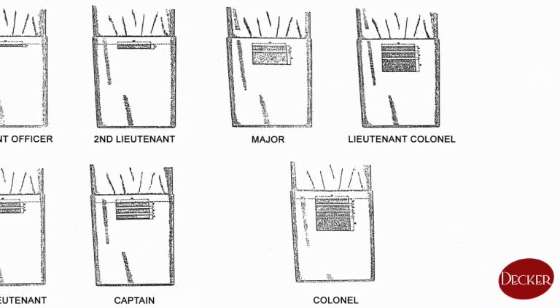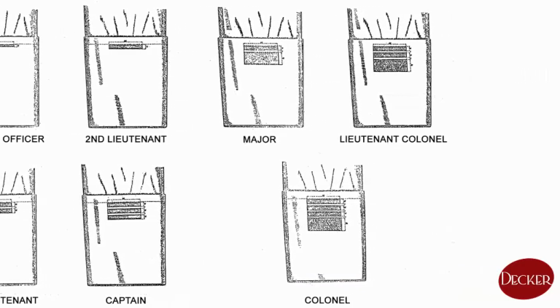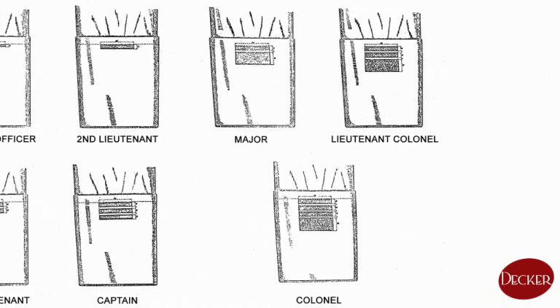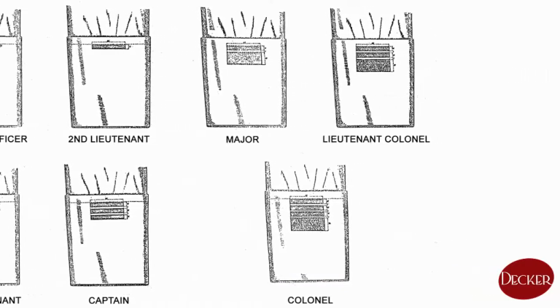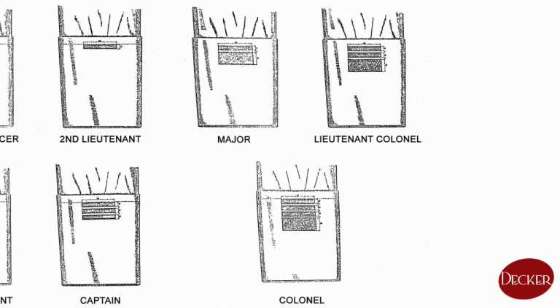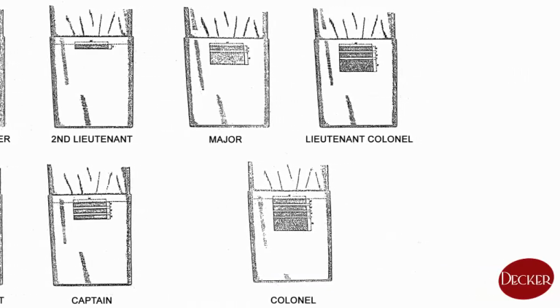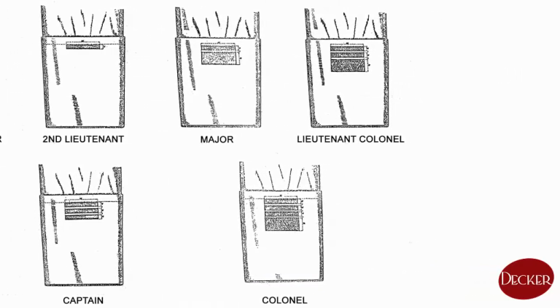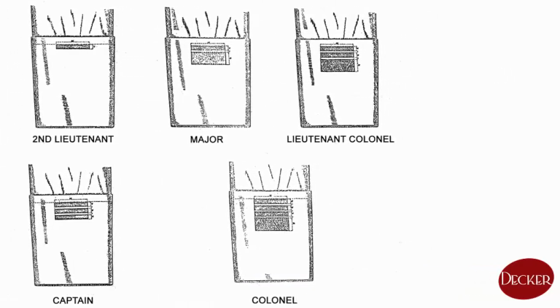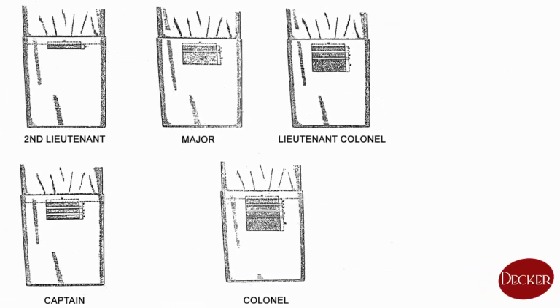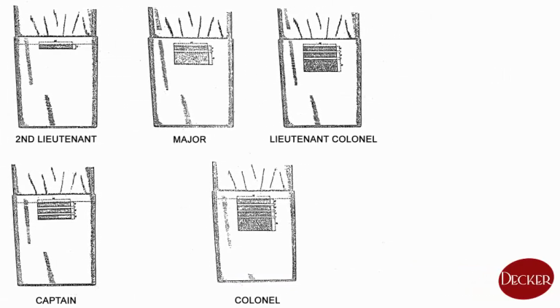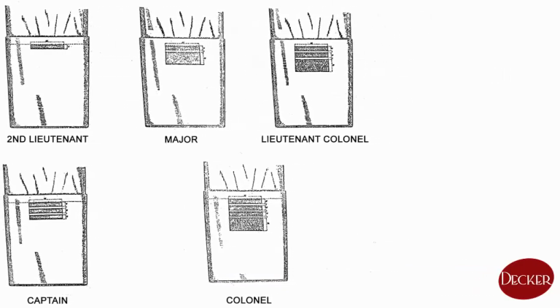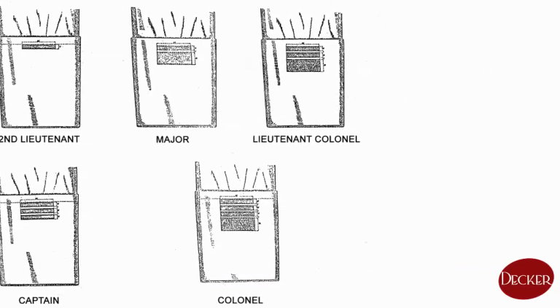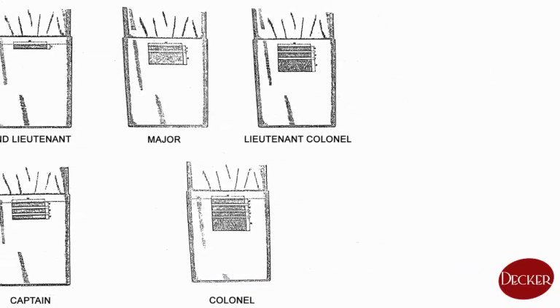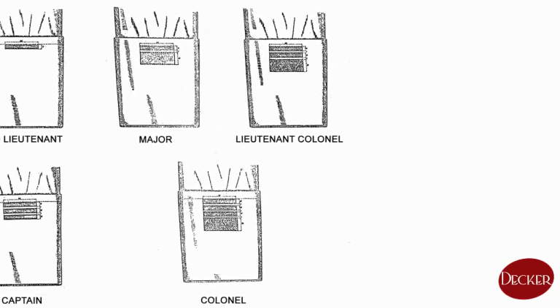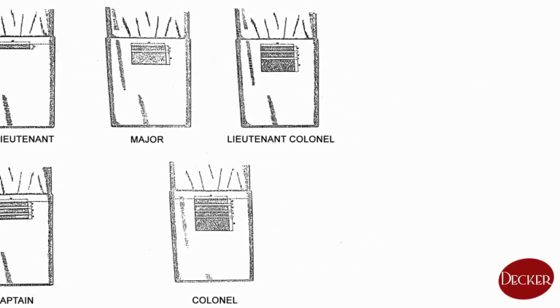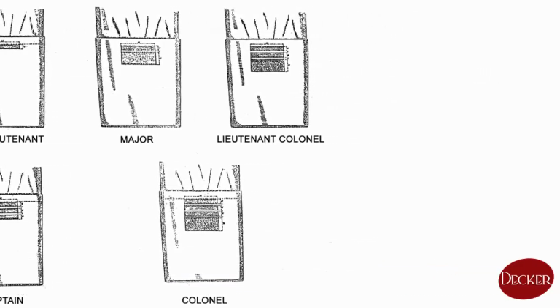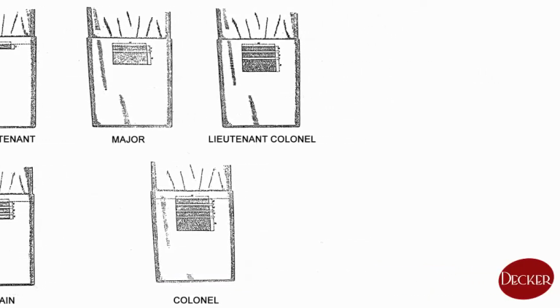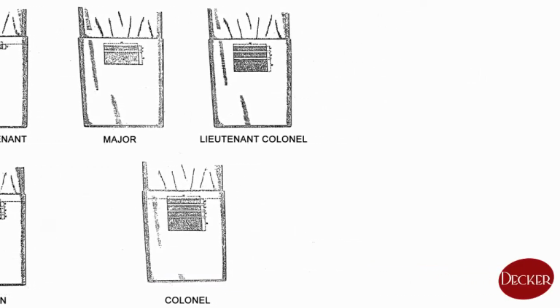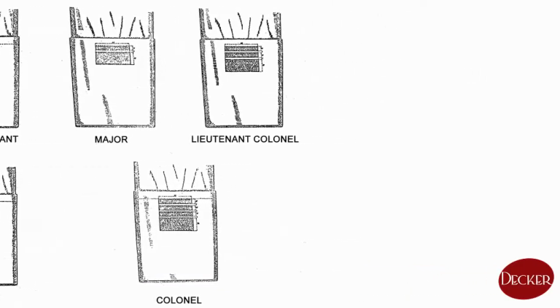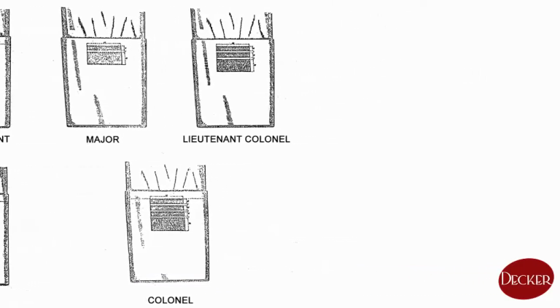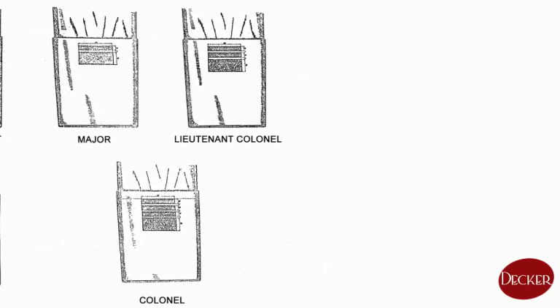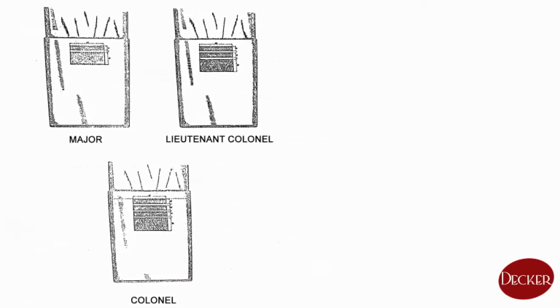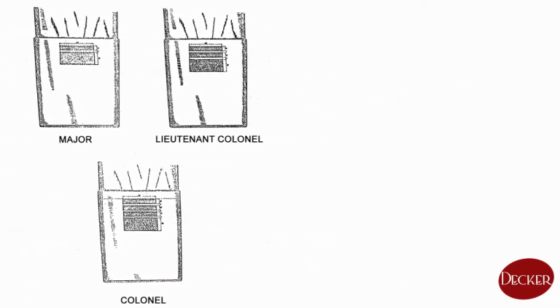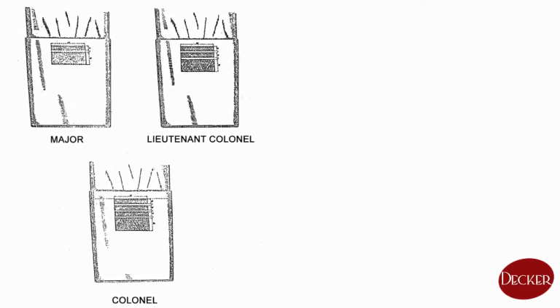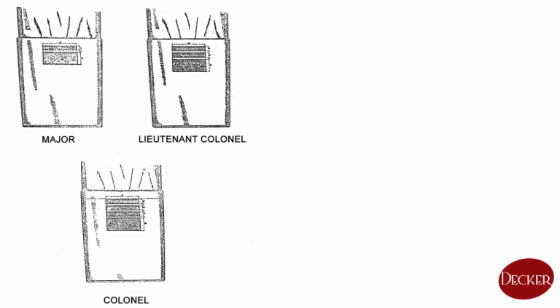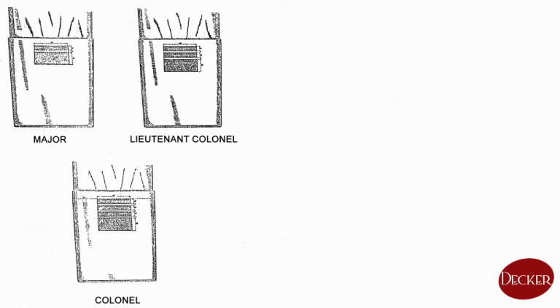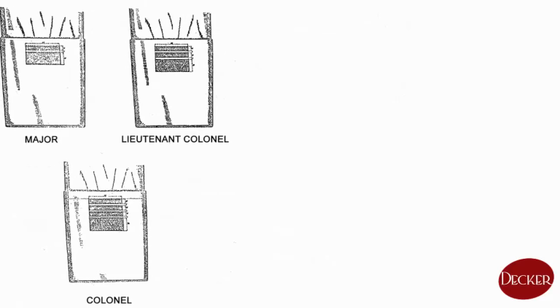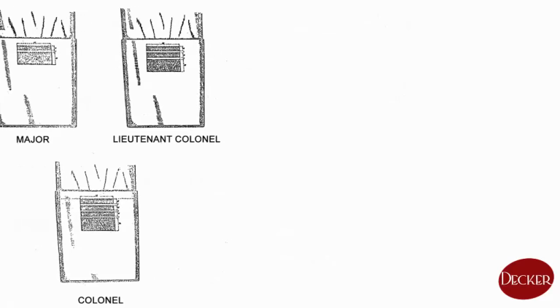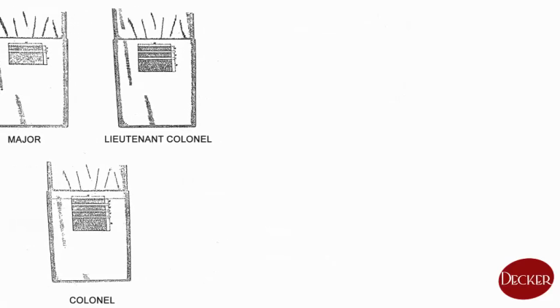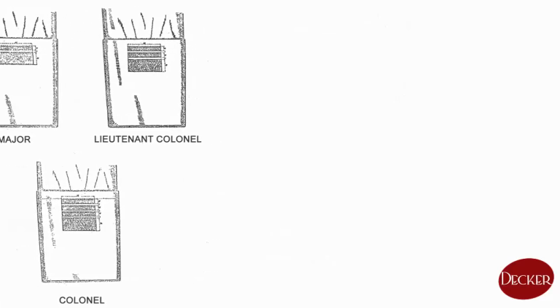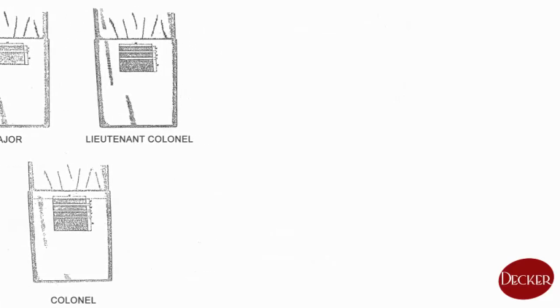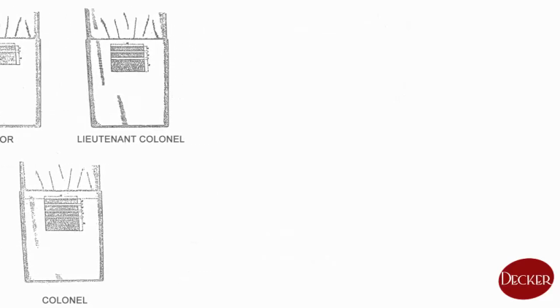Officers' stripes were made from gilded soutache, while NCOs wore silver stripes.